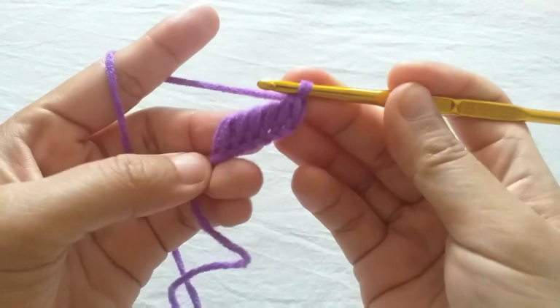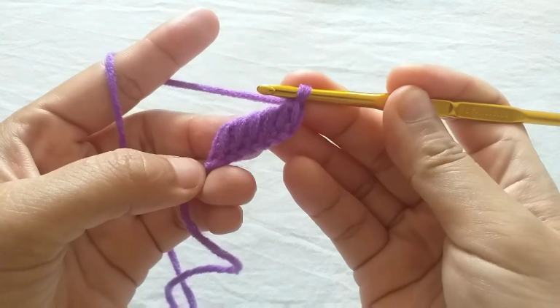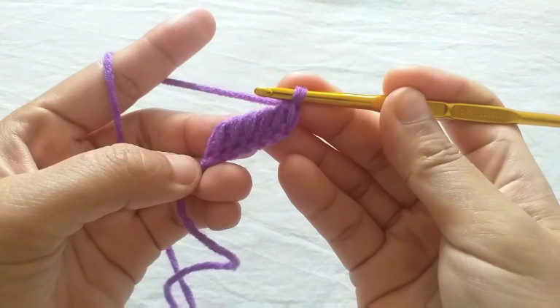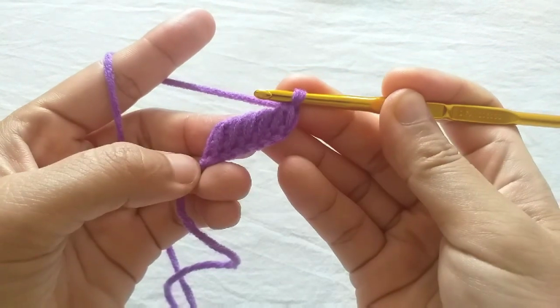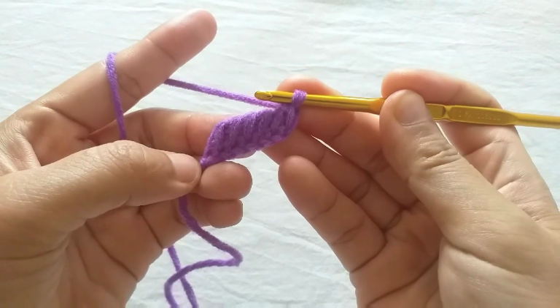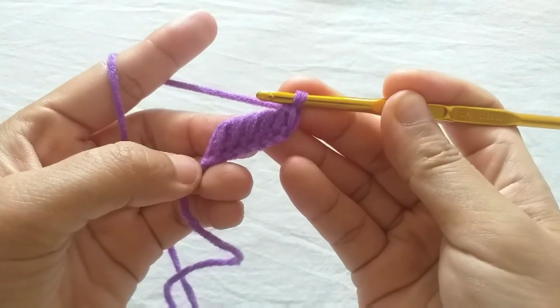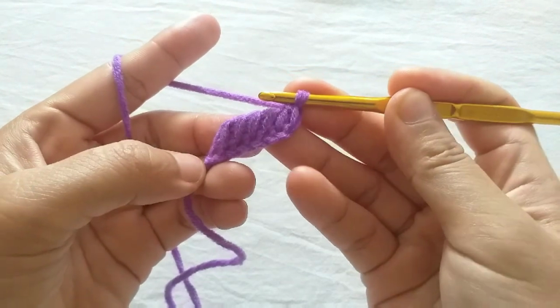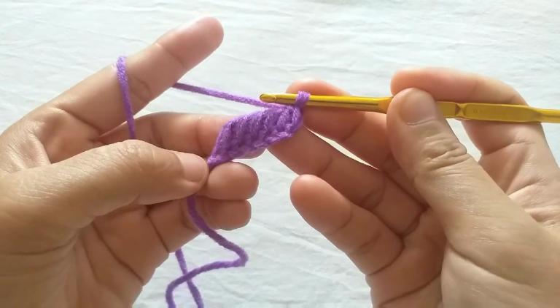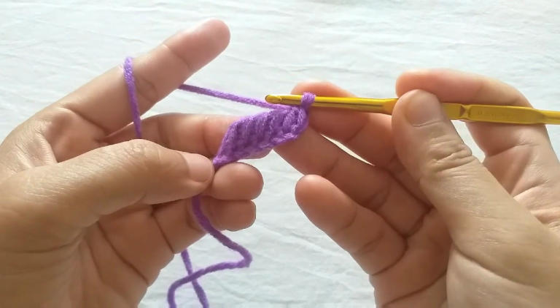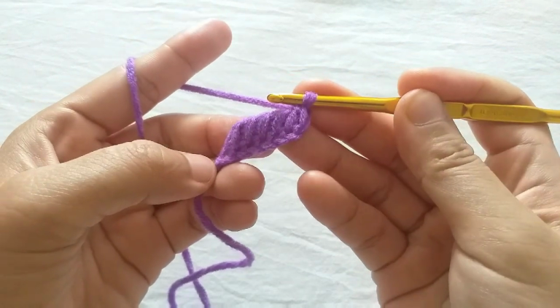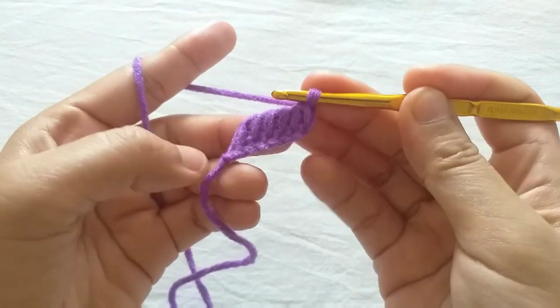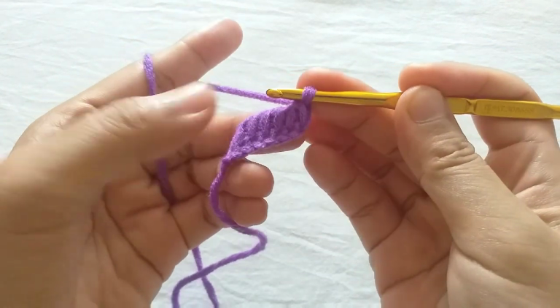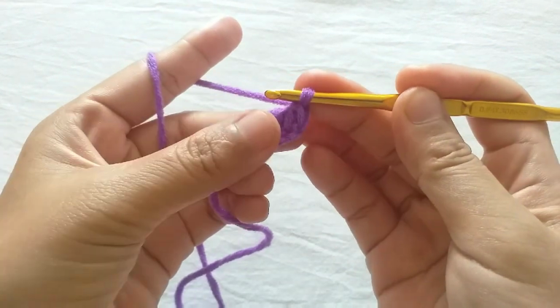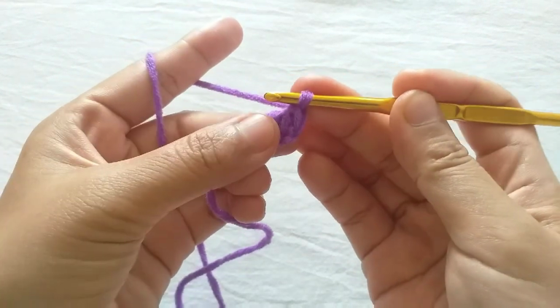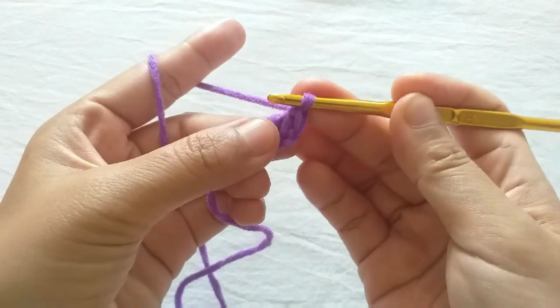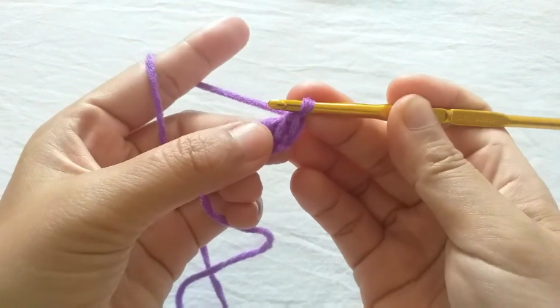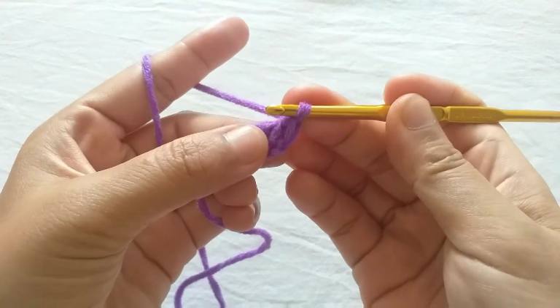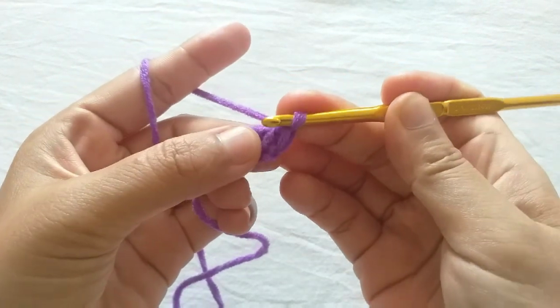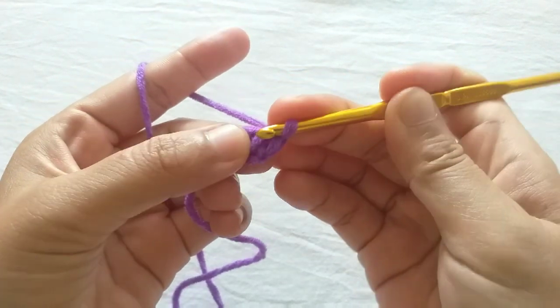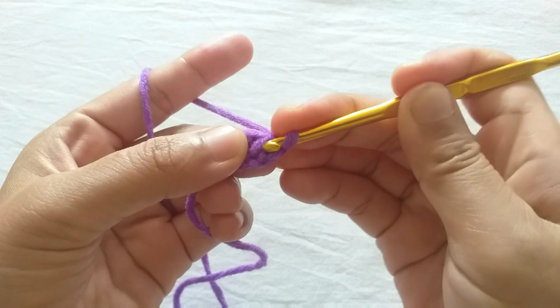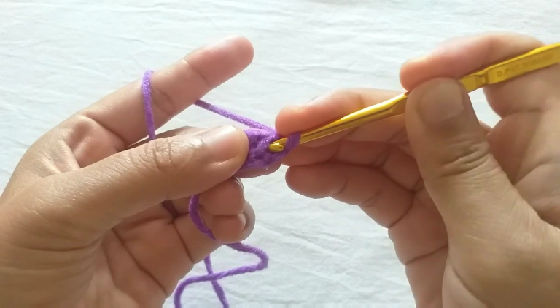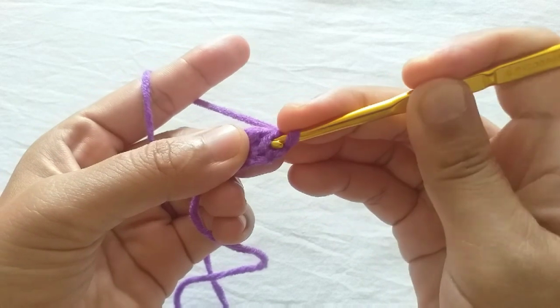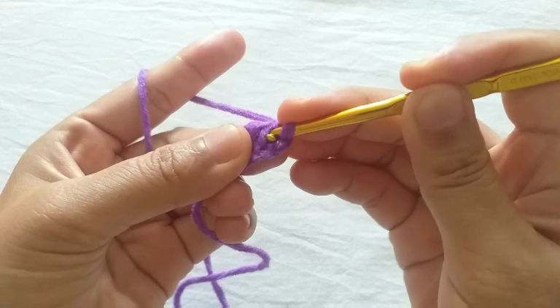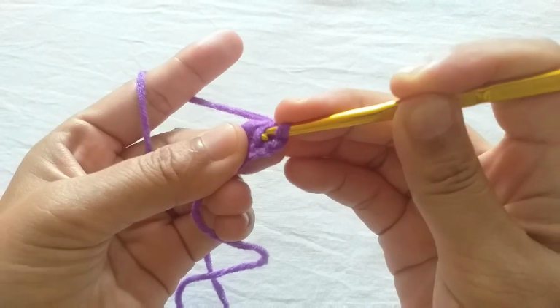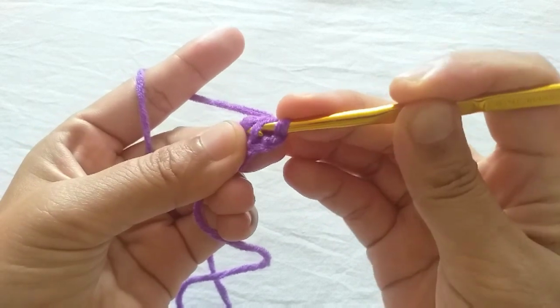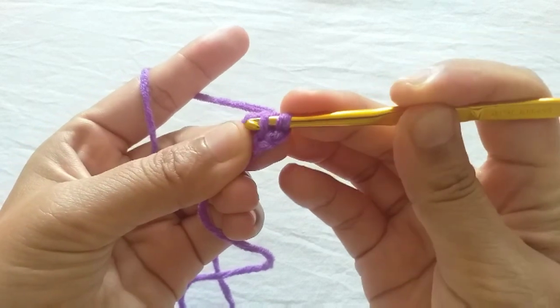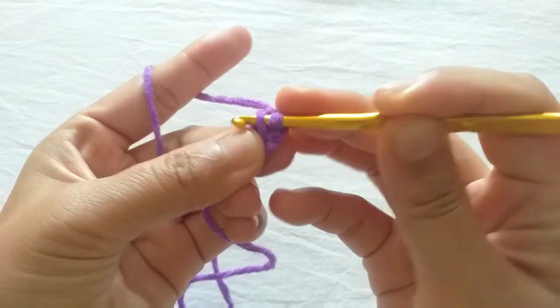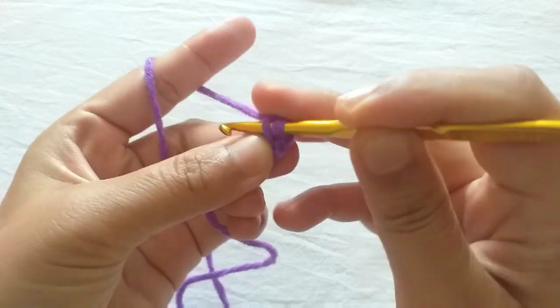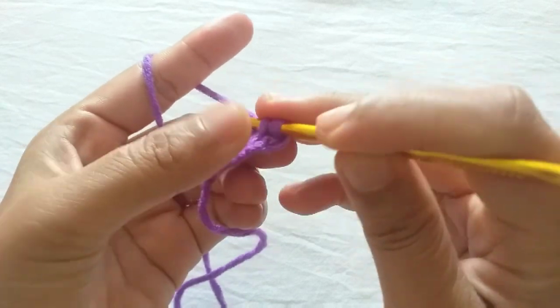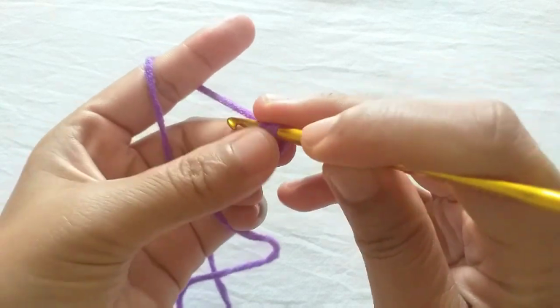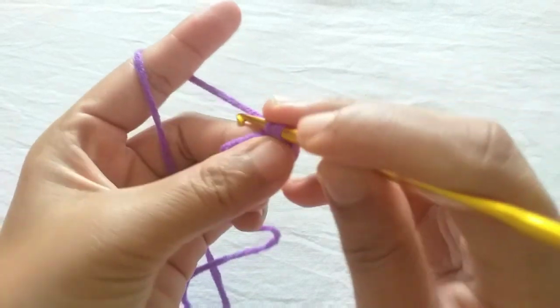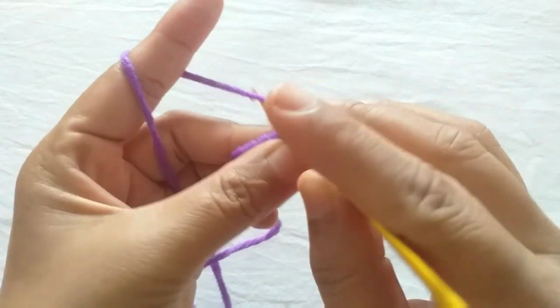Then make a slip stitch through each of these six front loops.